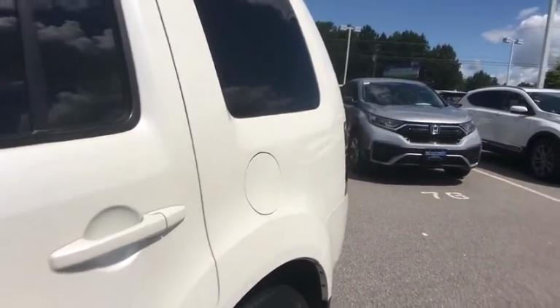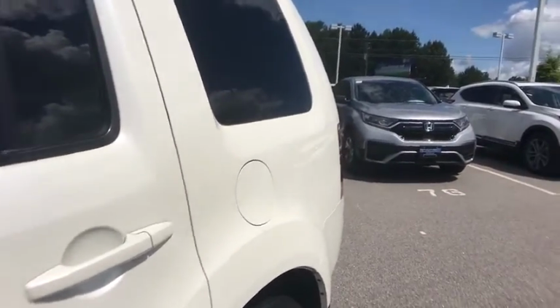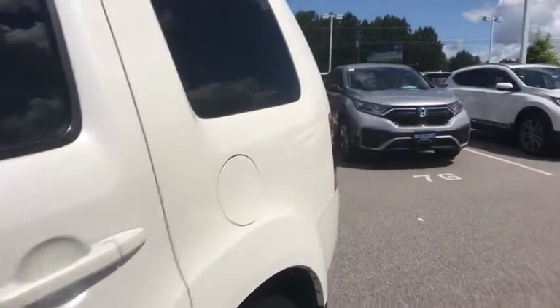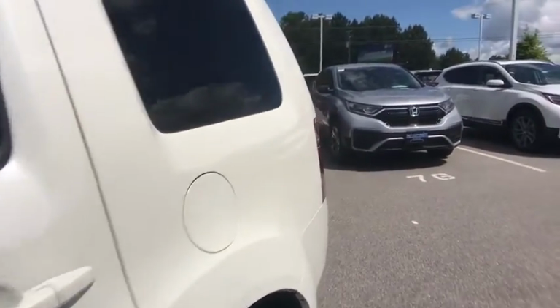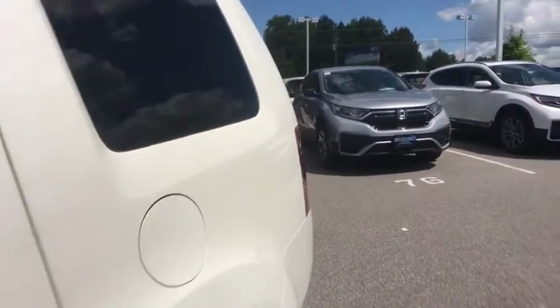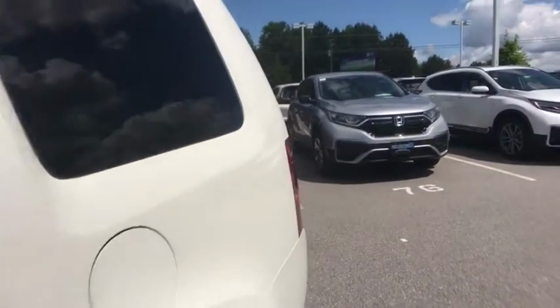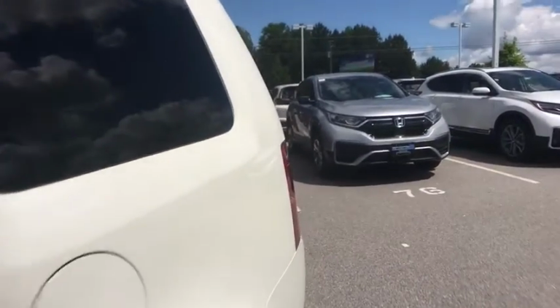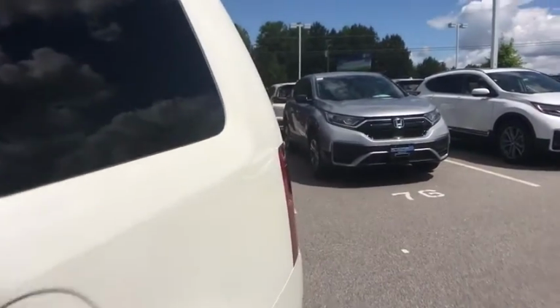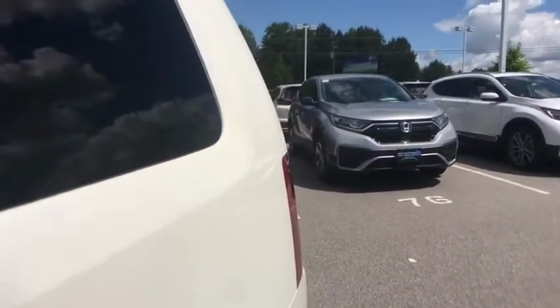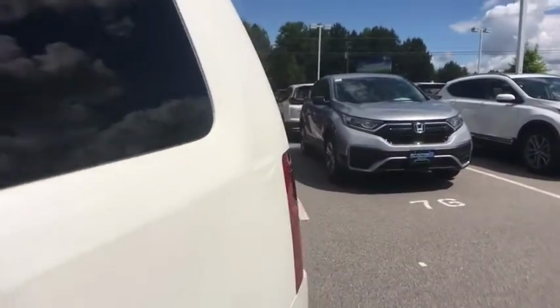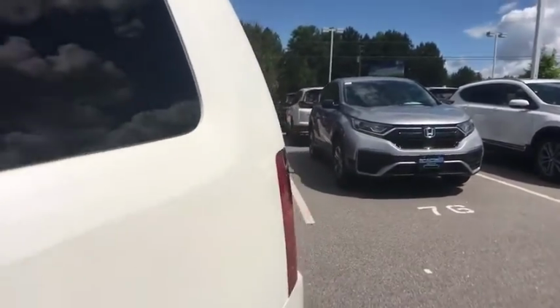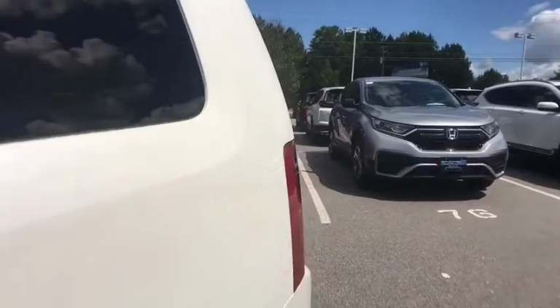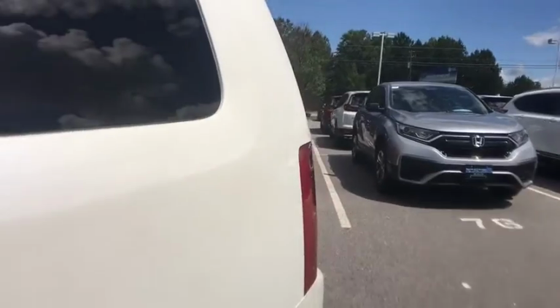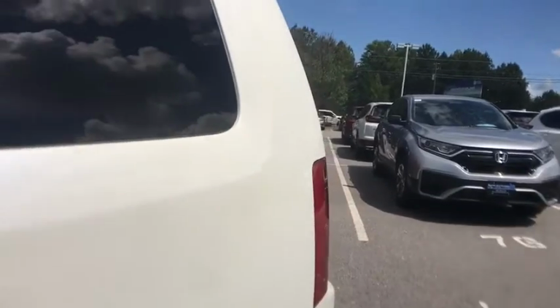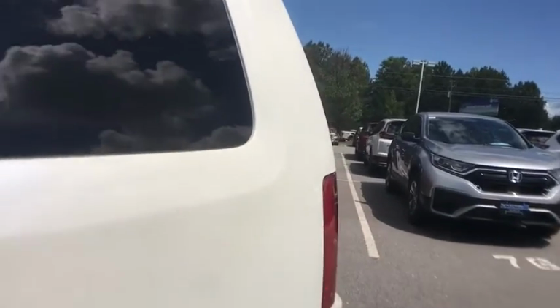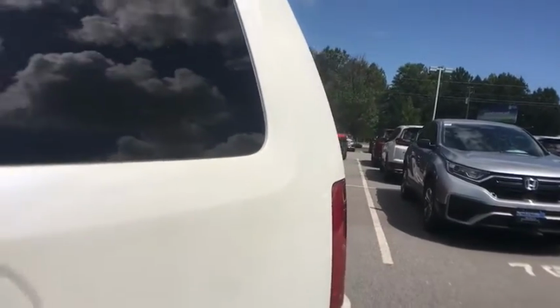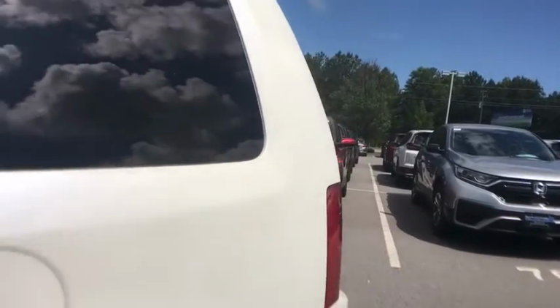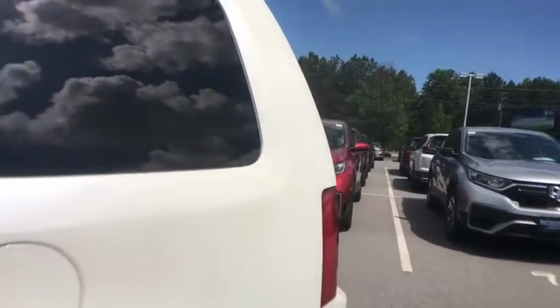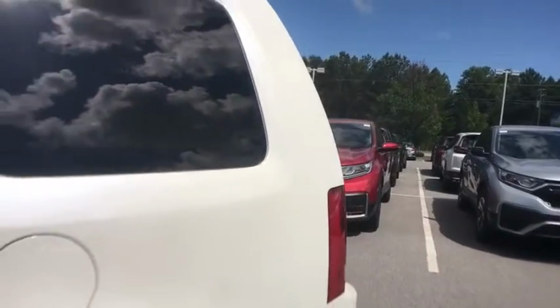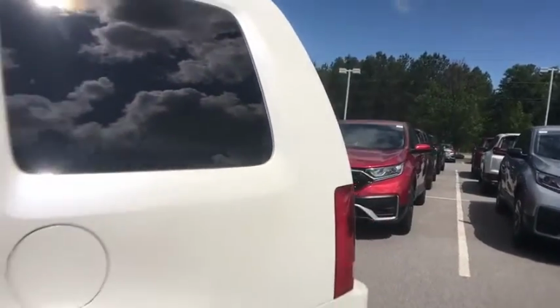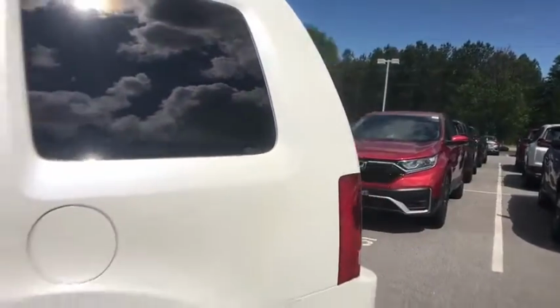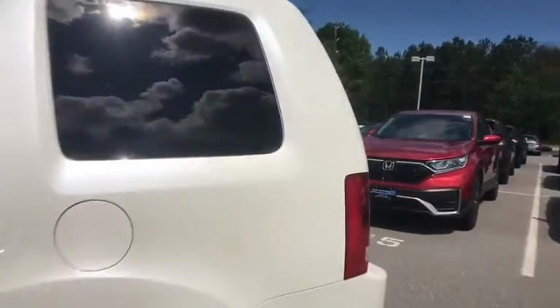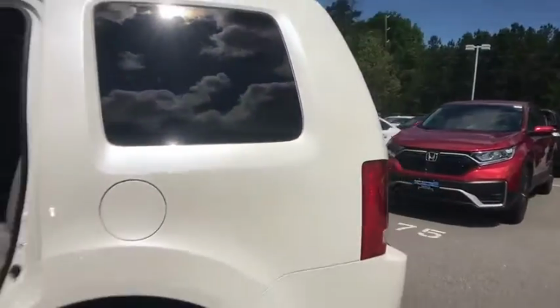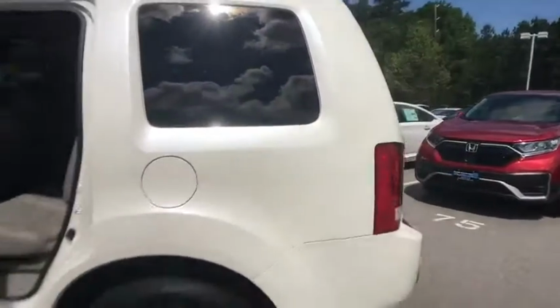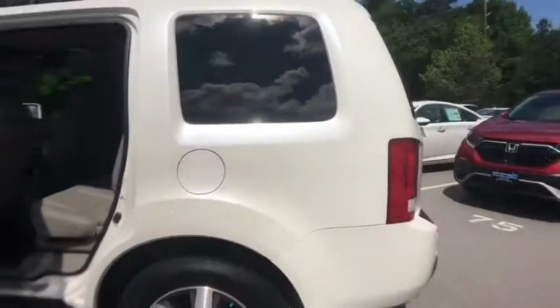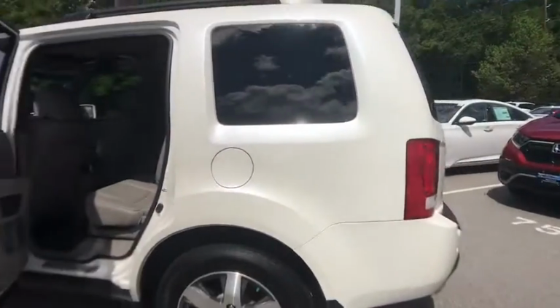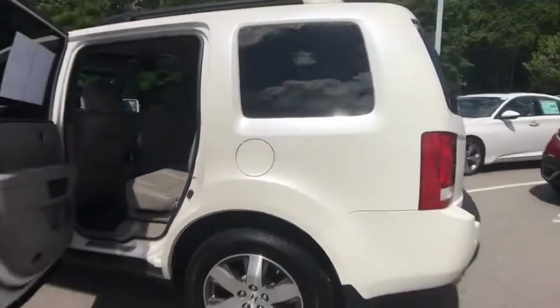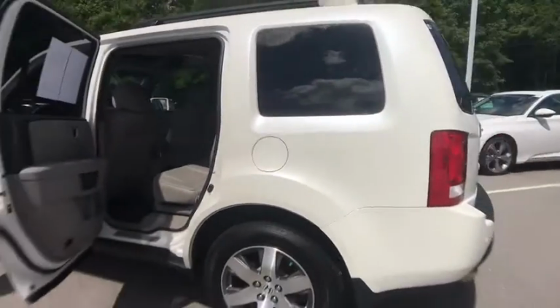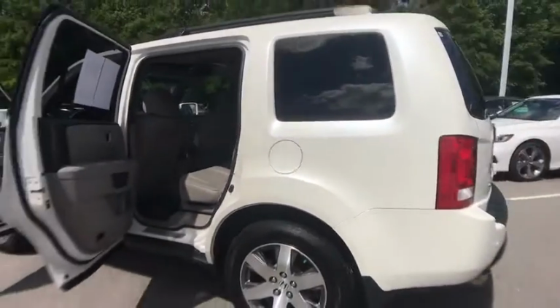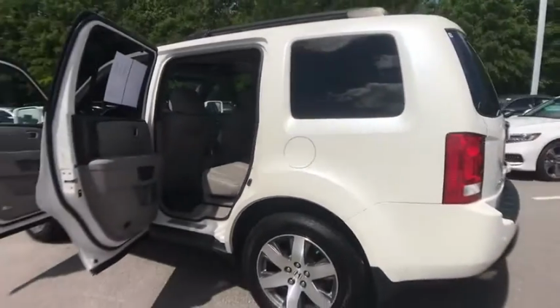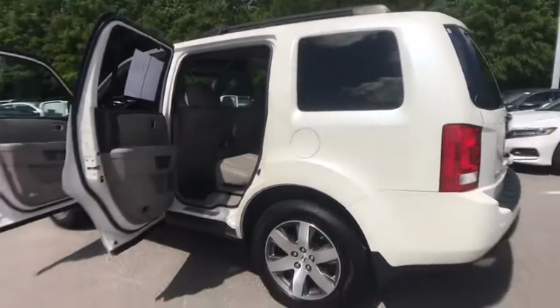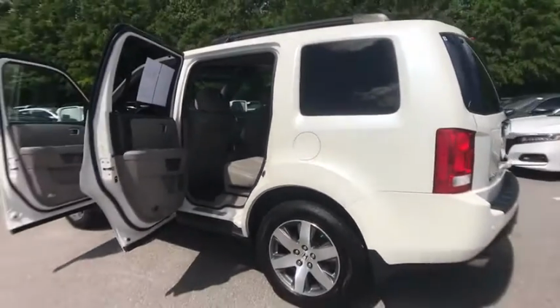This beauty is sure to make you the talk of the neighborhood, so call or drop in for a test drive today. Have a great day.